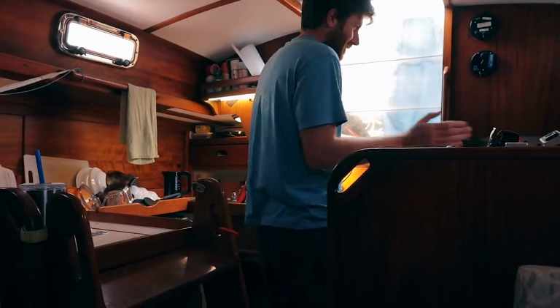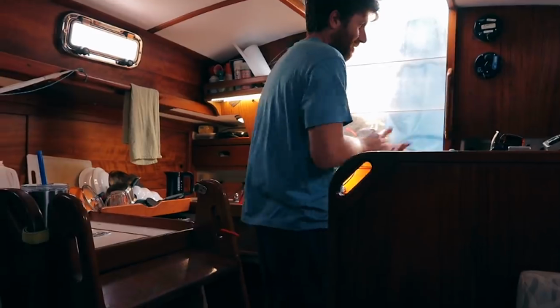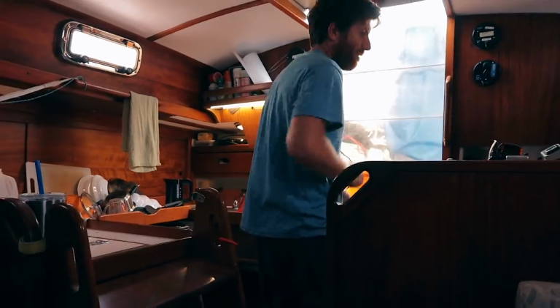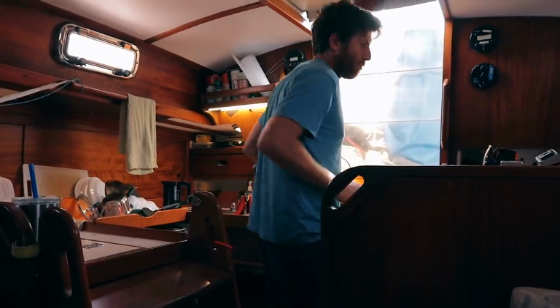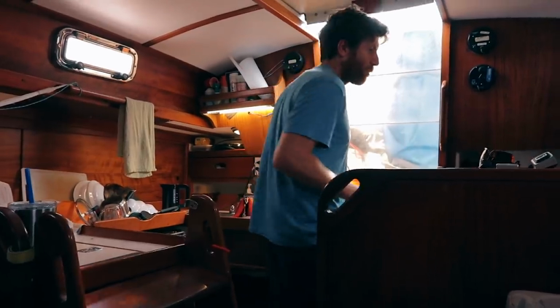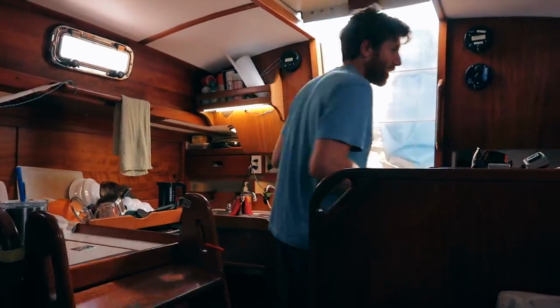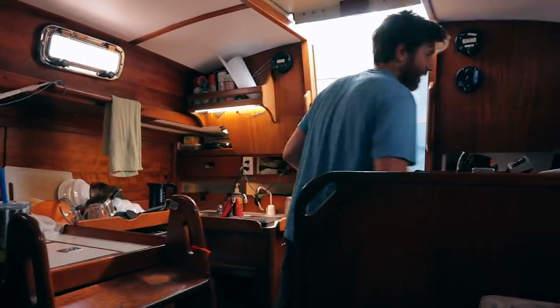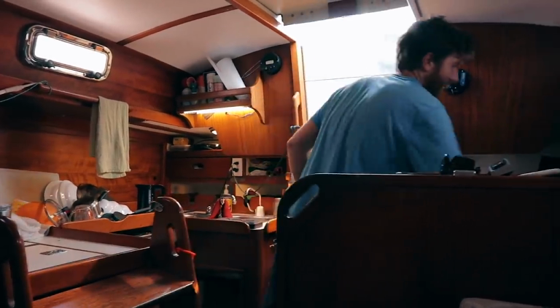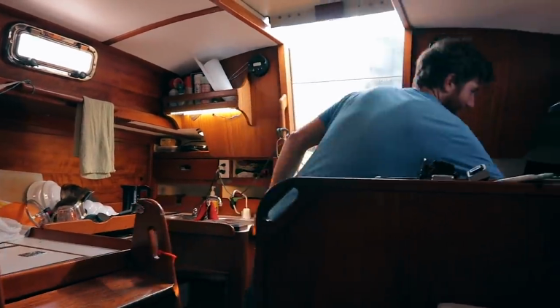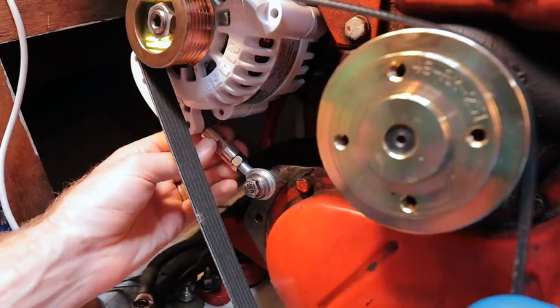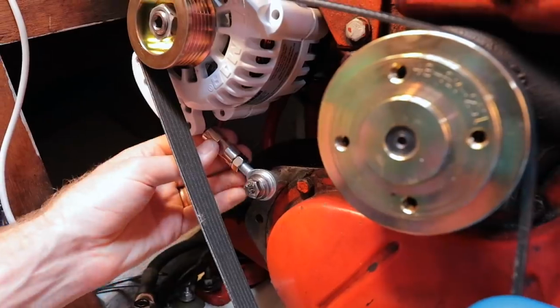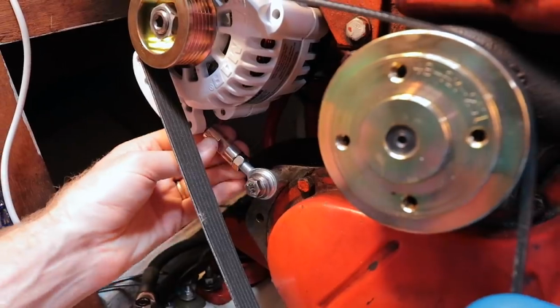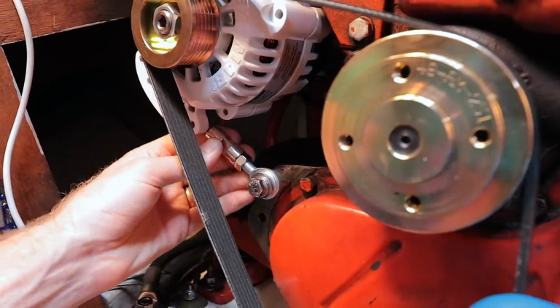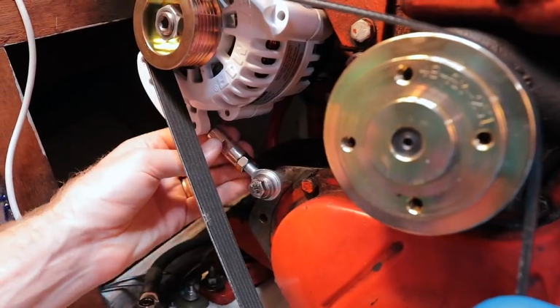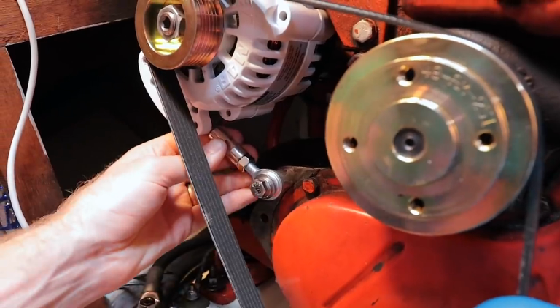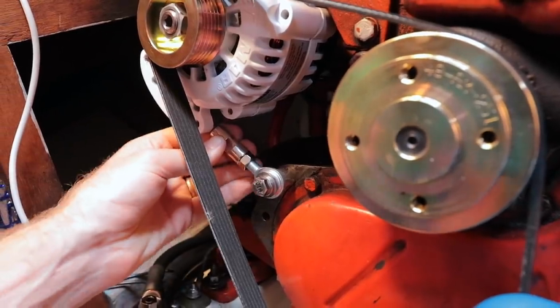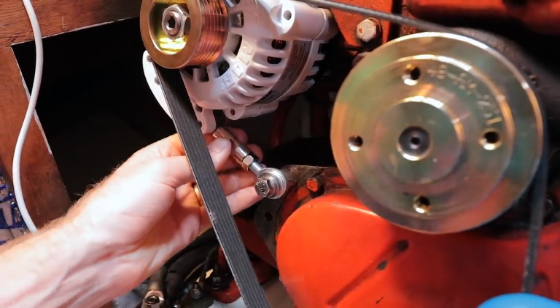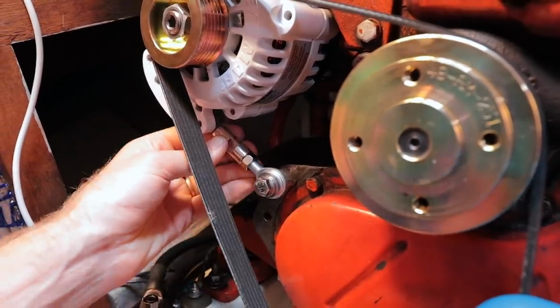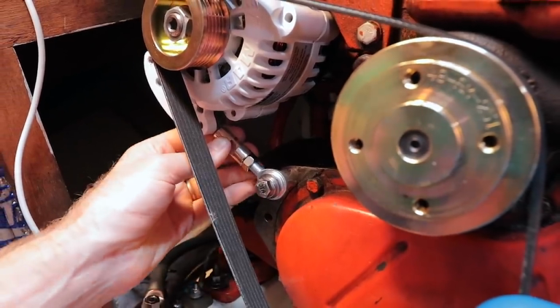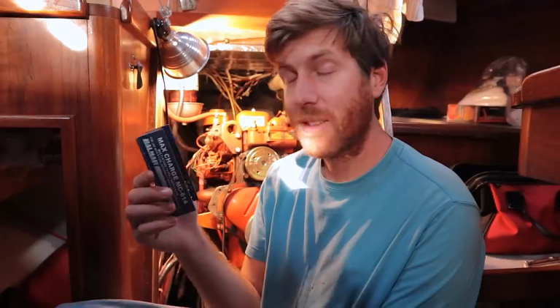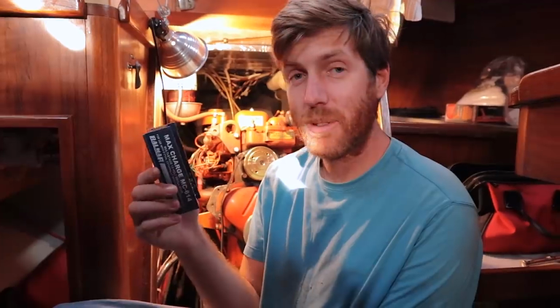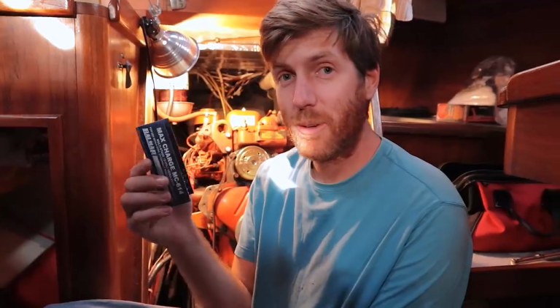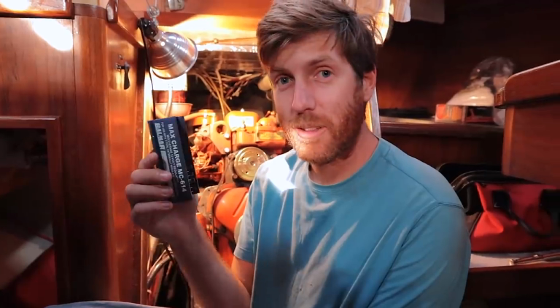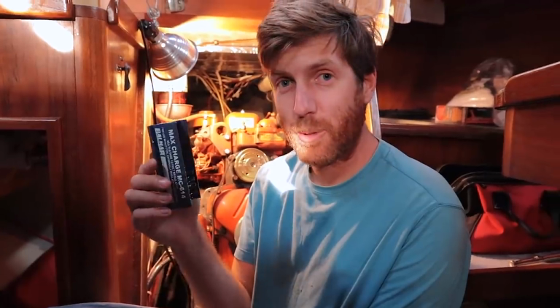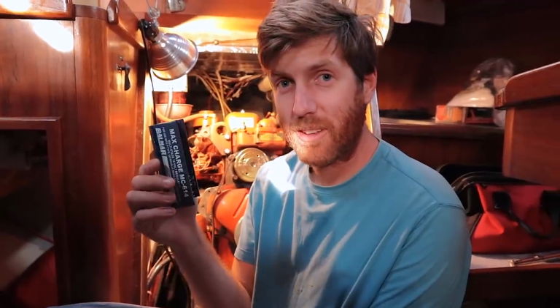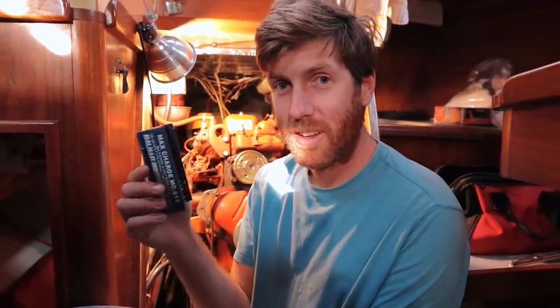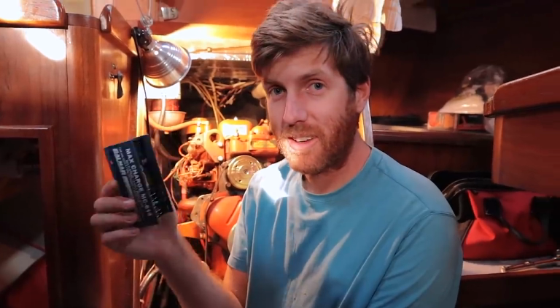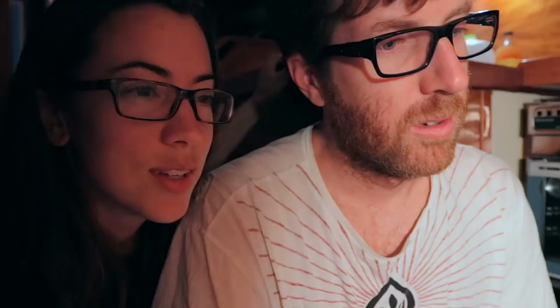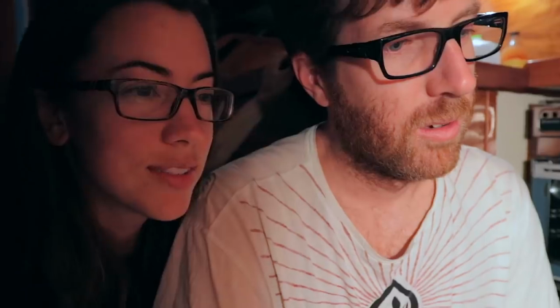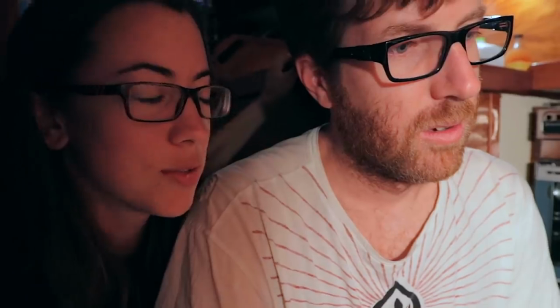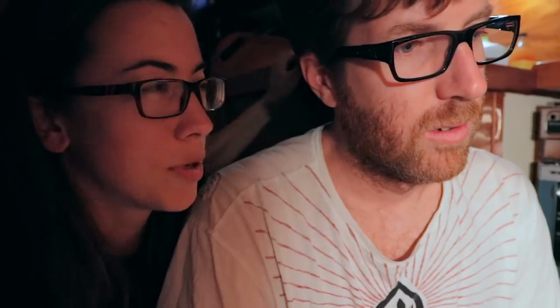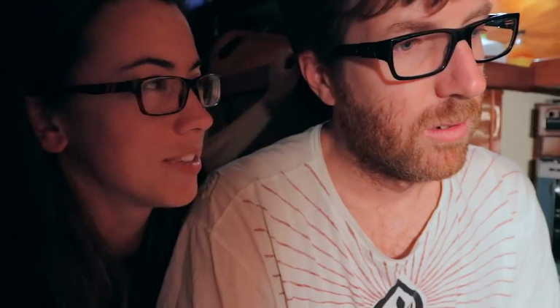Boom shakalaka! And then this thing's not going anywhere. This was Lauren's brilliant idea. Sounds perfect.